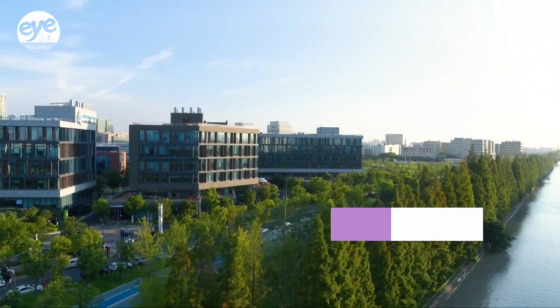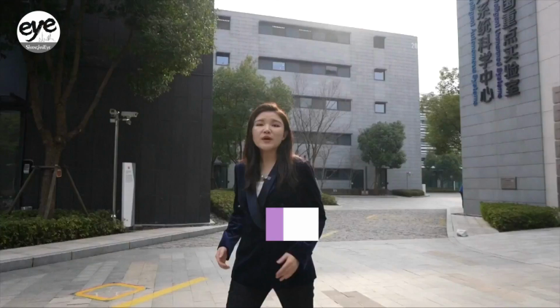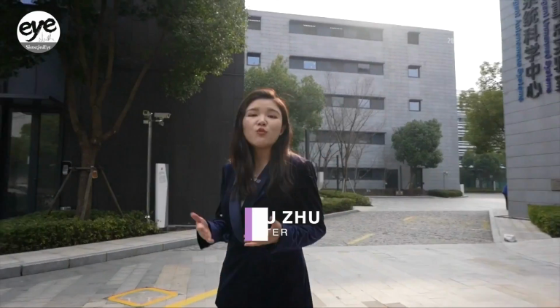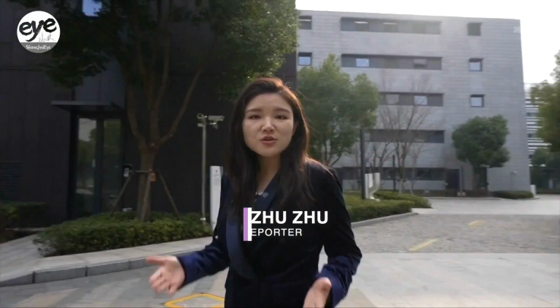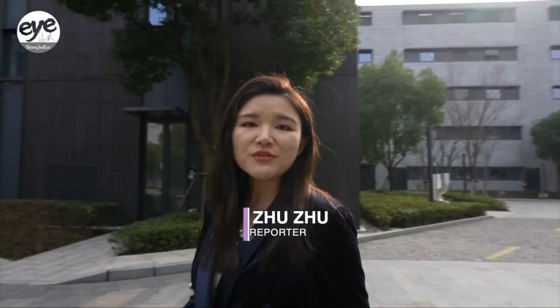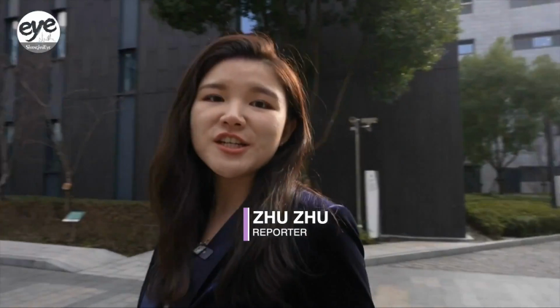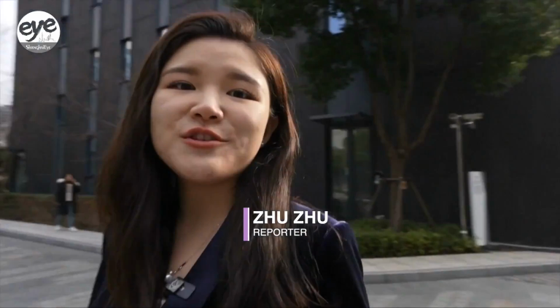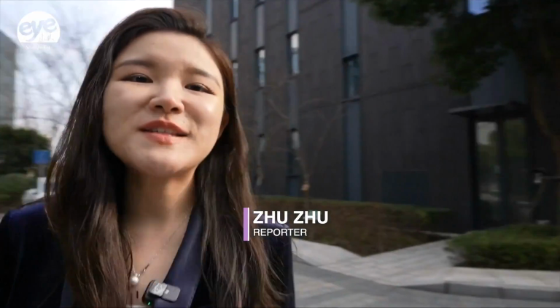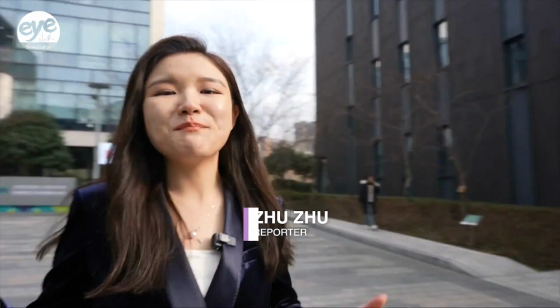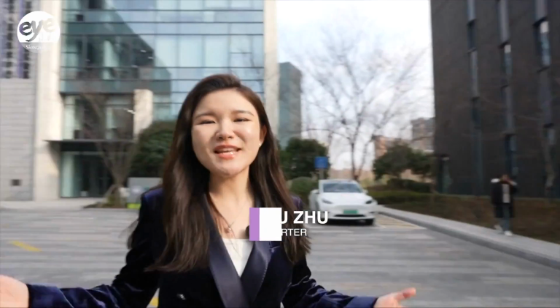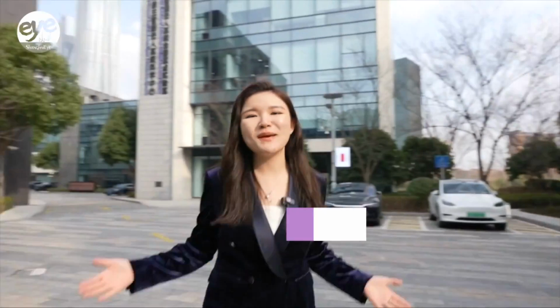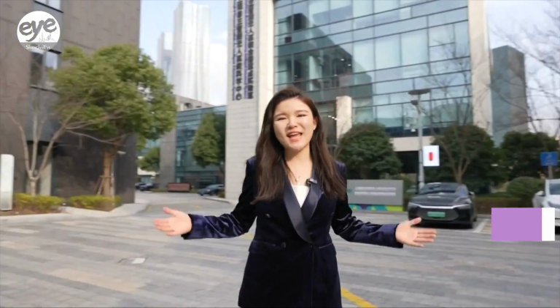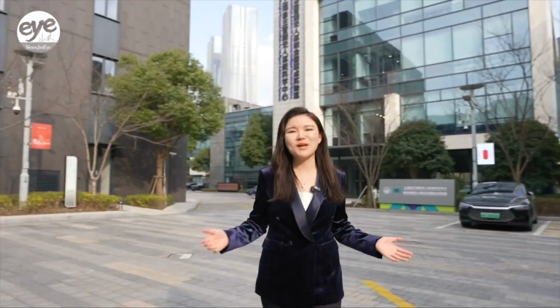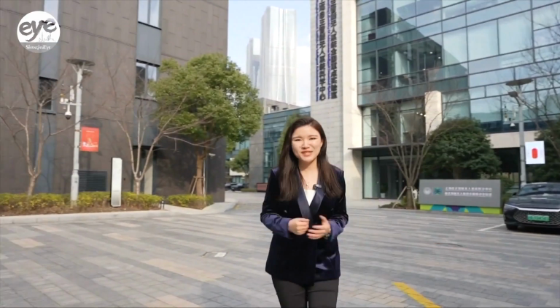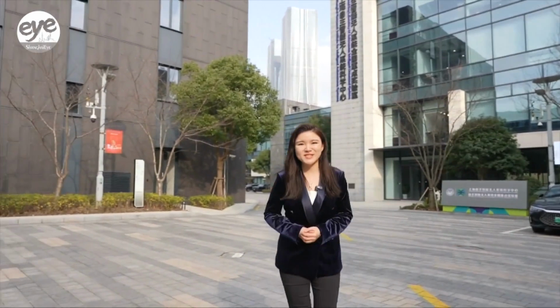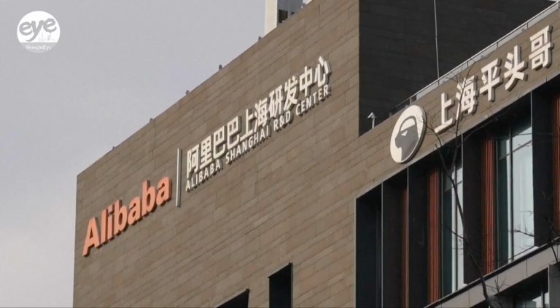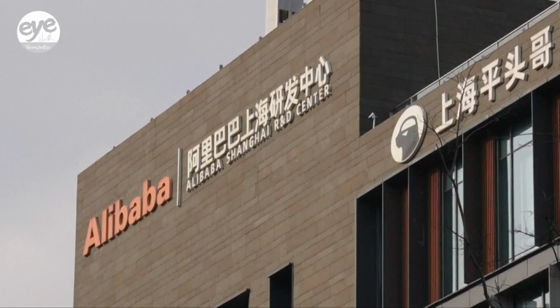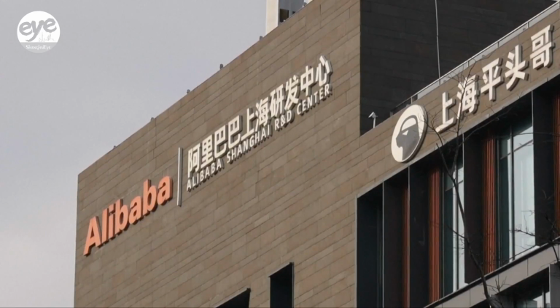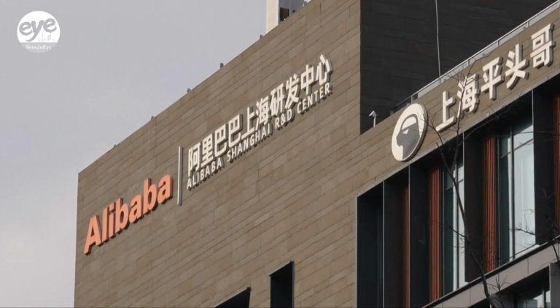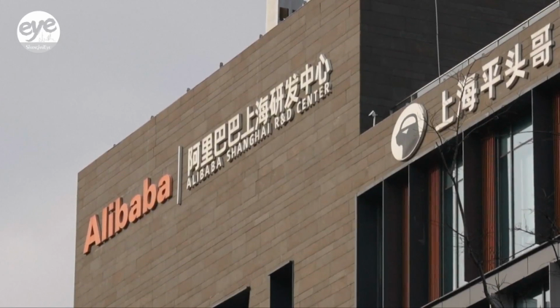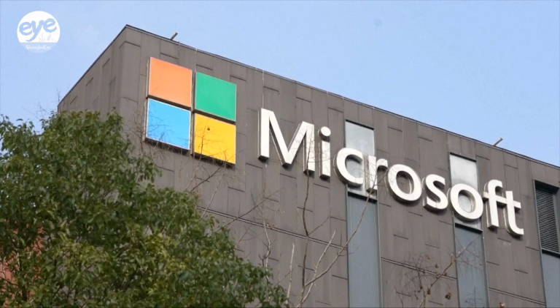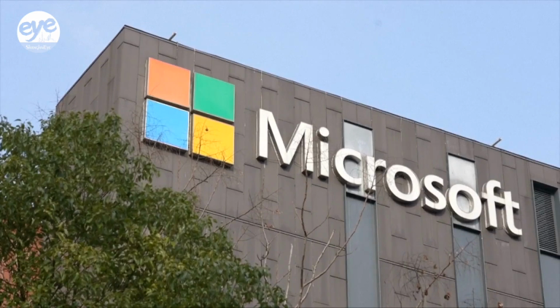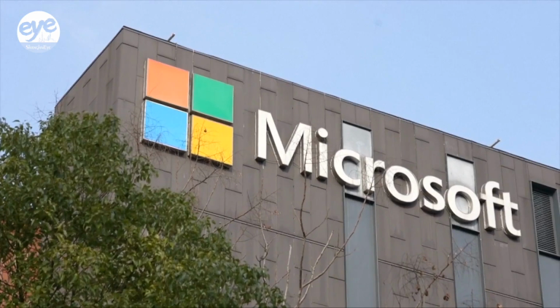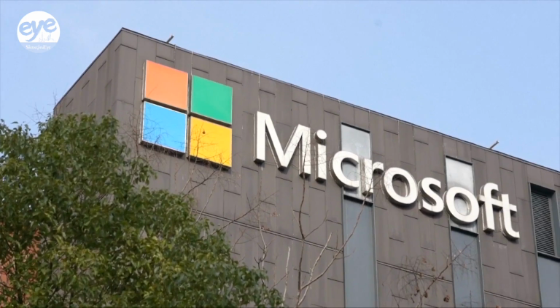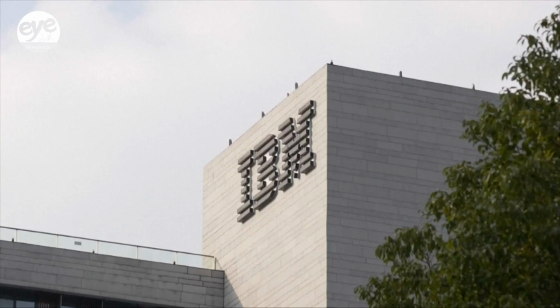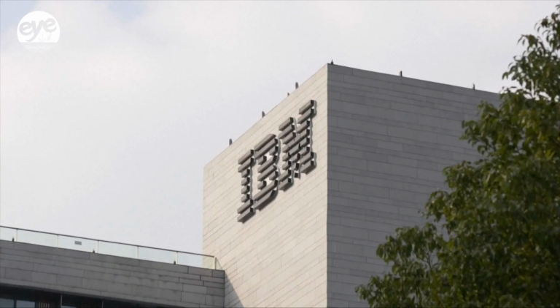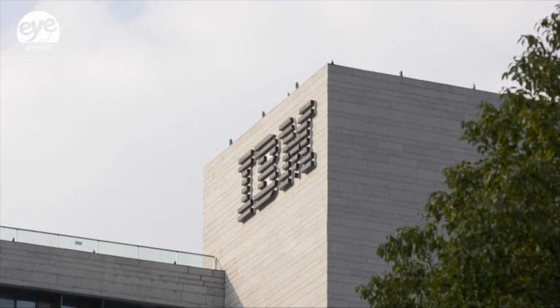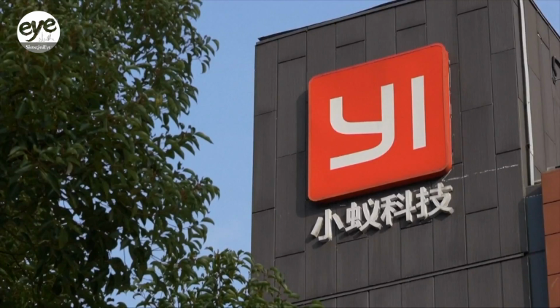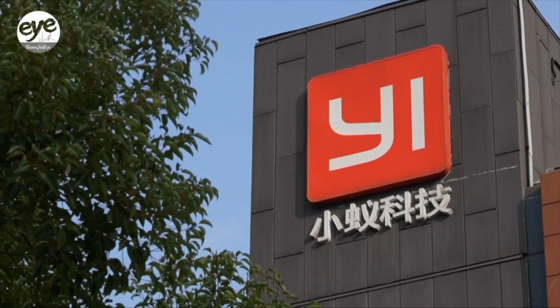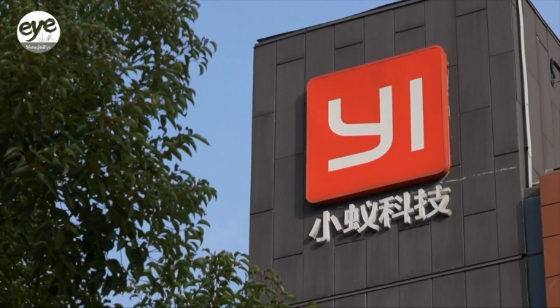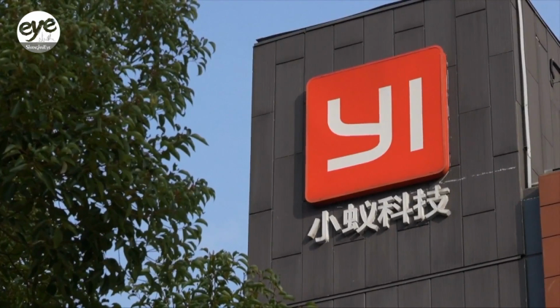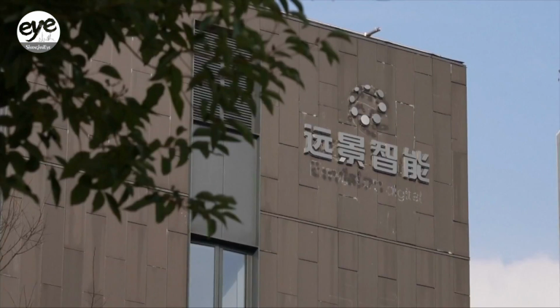When you walk around here, you can see many big-name companies such as Alibaba, Microsoft, IBM, and many high-tech startups.